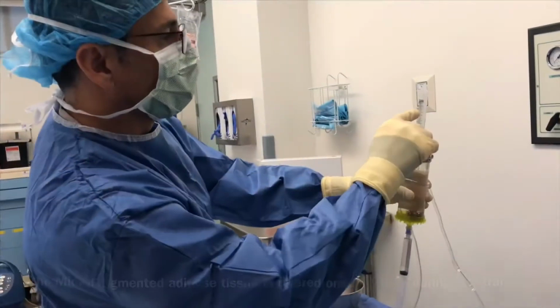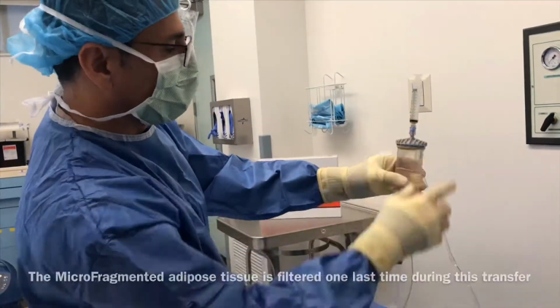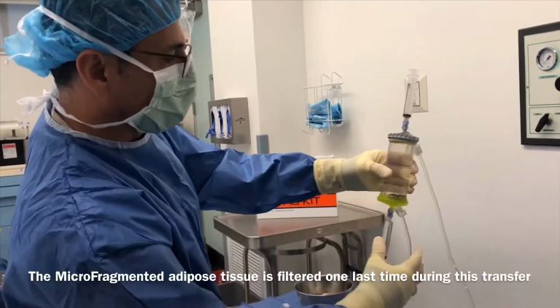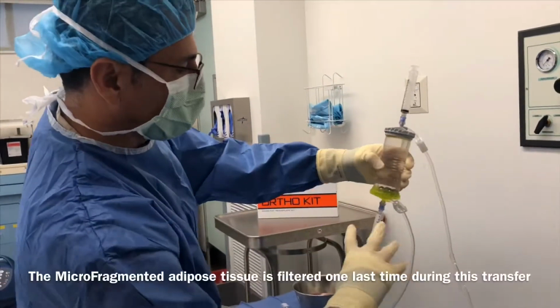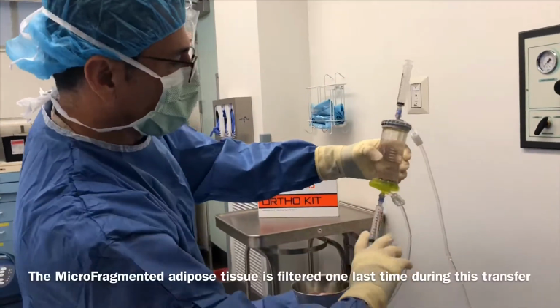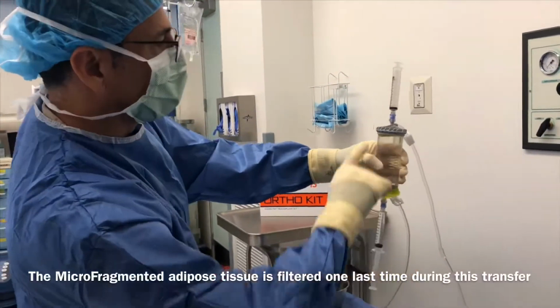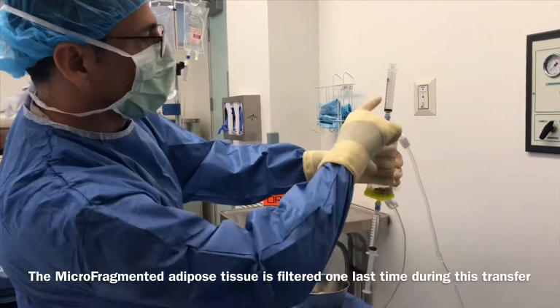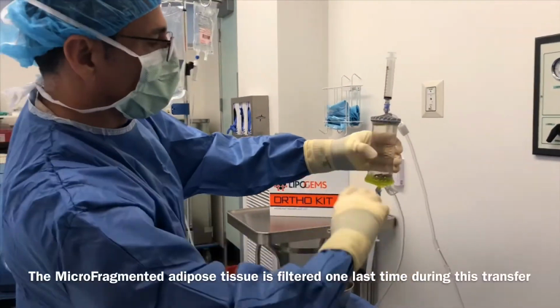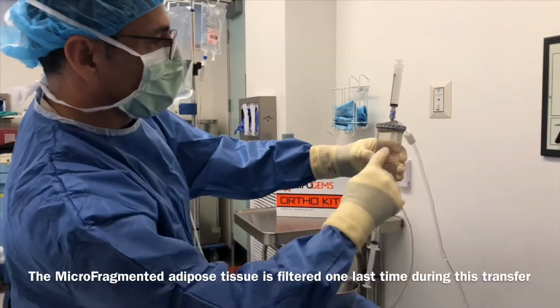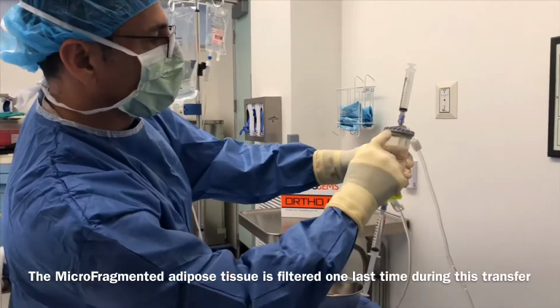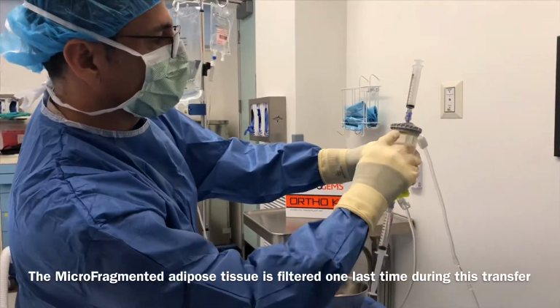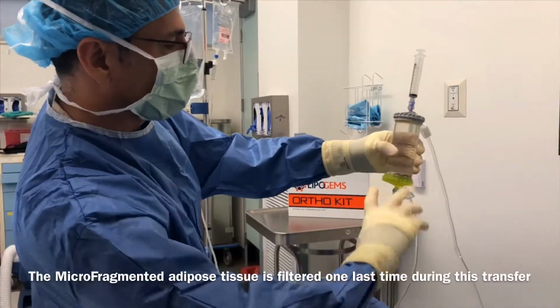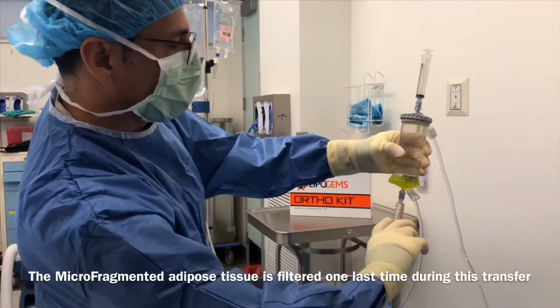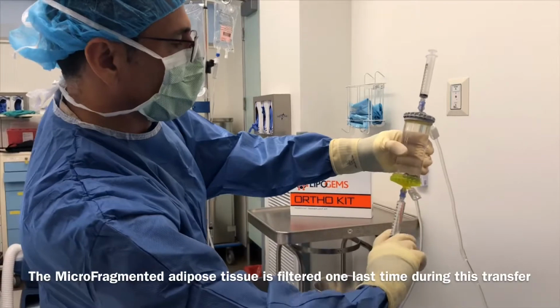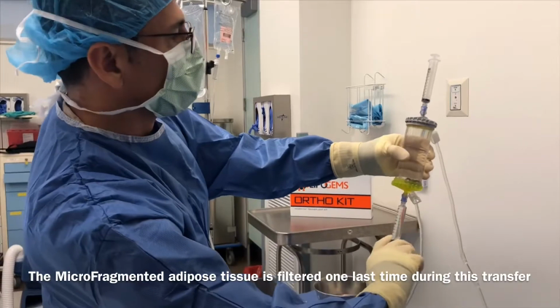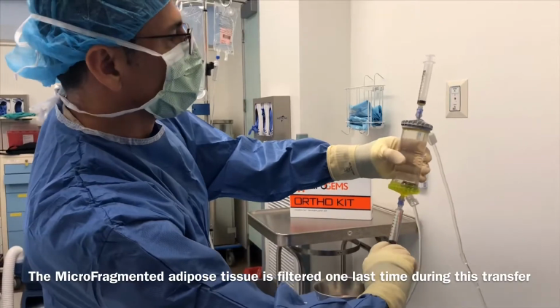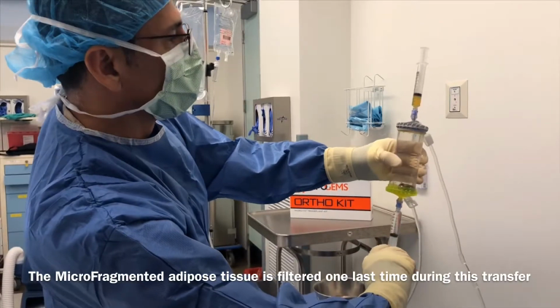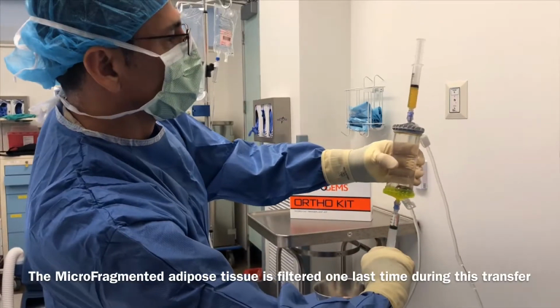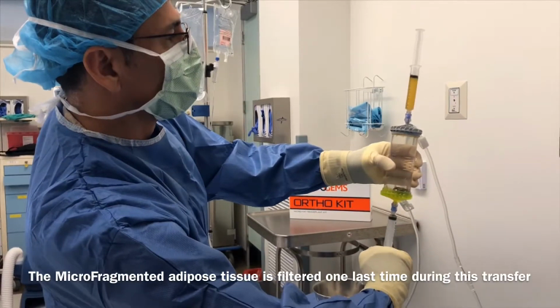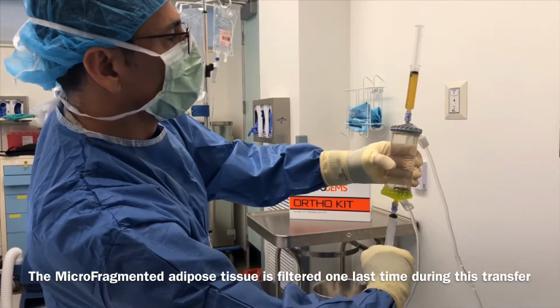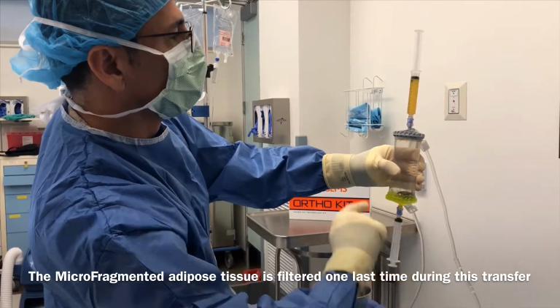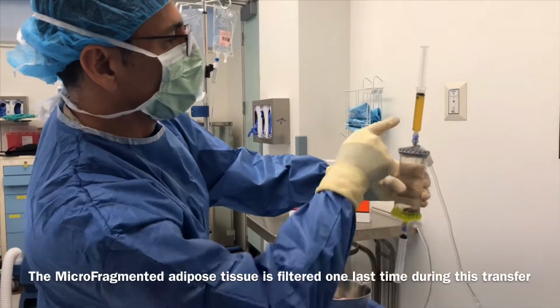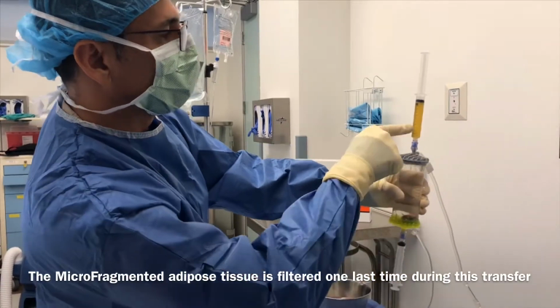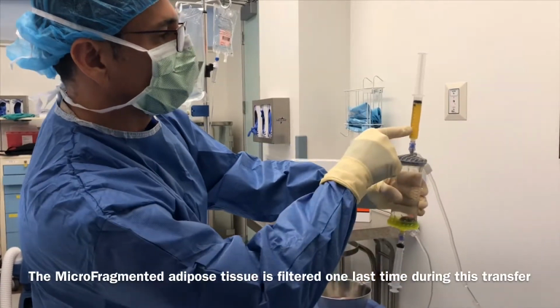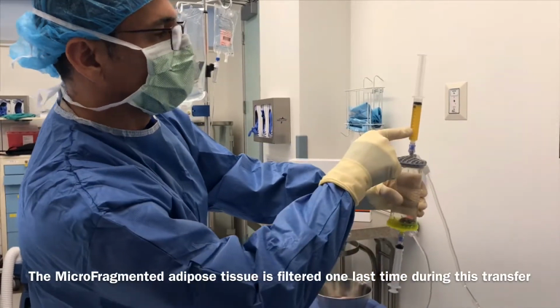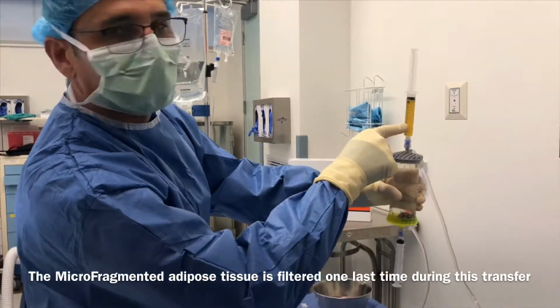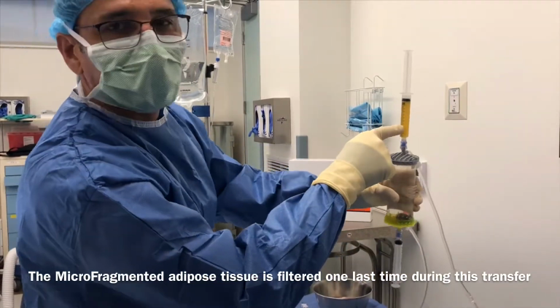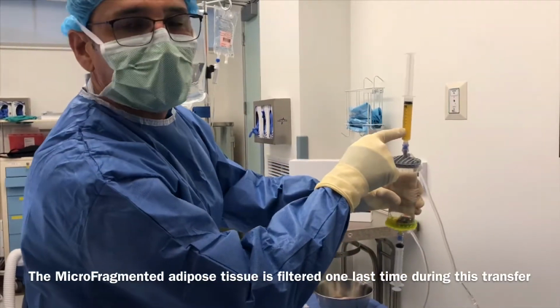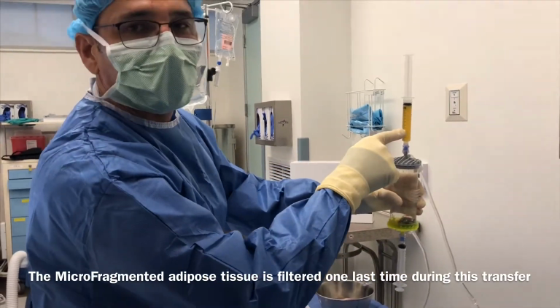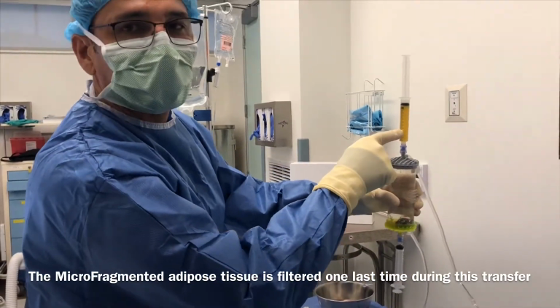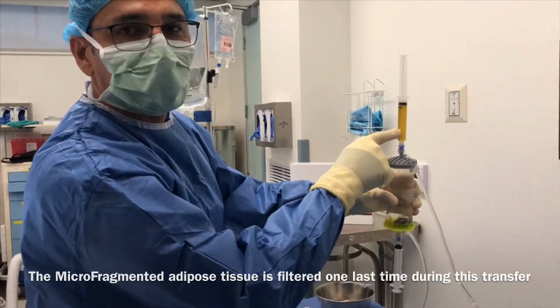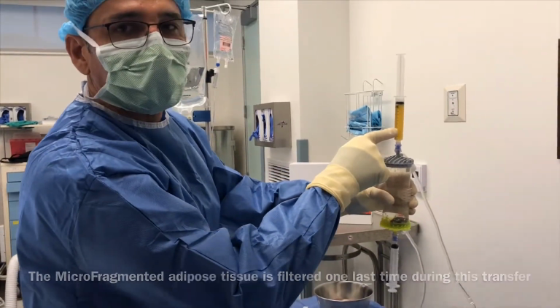We're going to be transferring the processed fat from here. That's what we will be injecting into the joints.